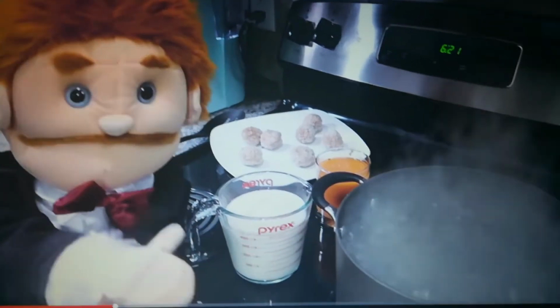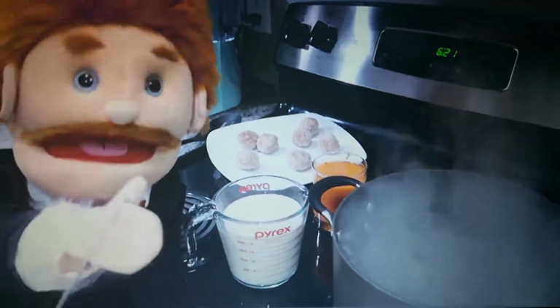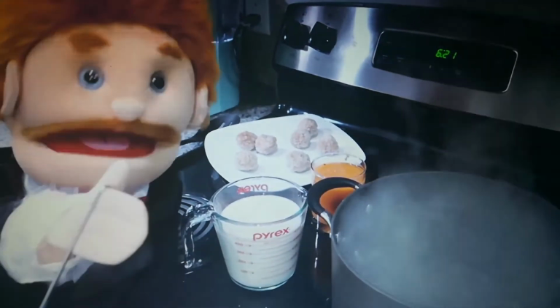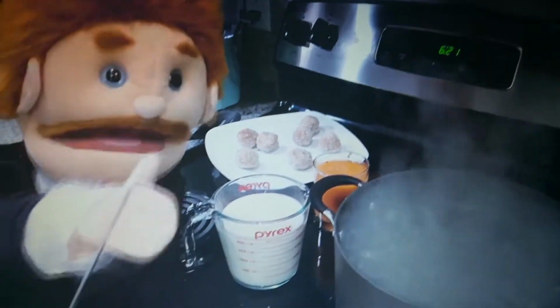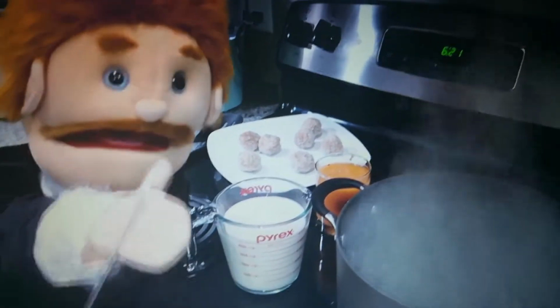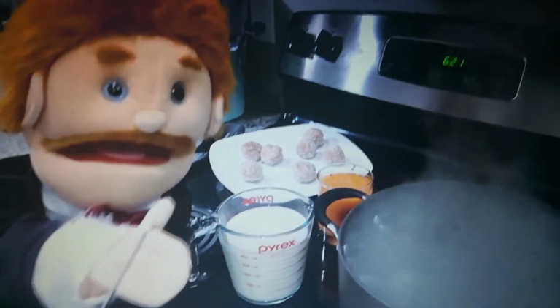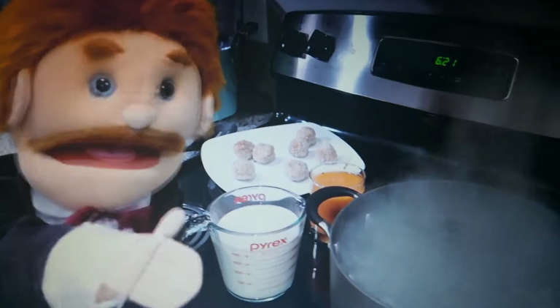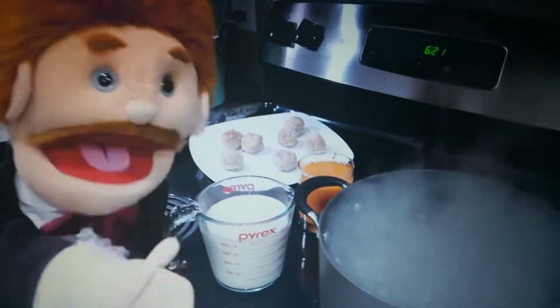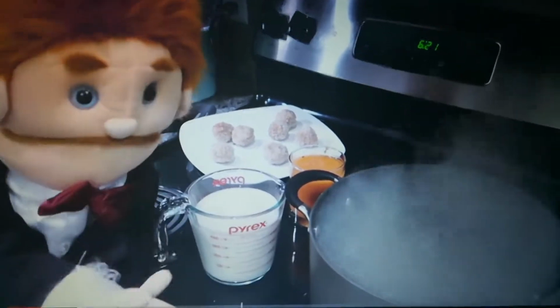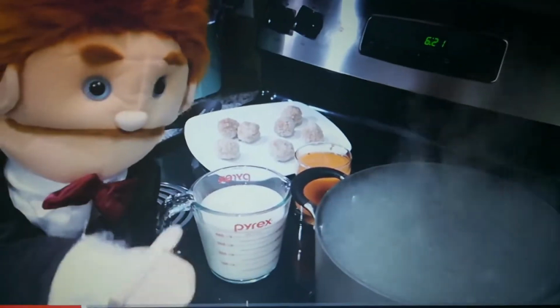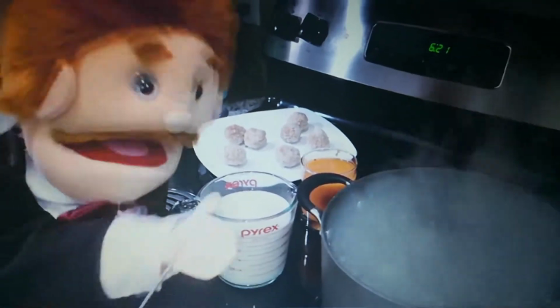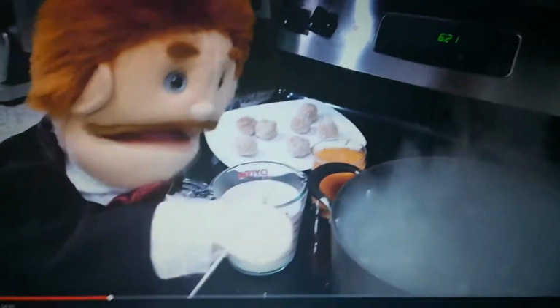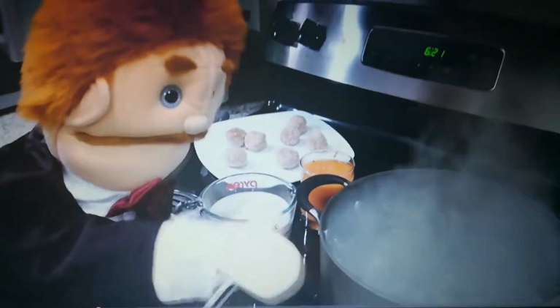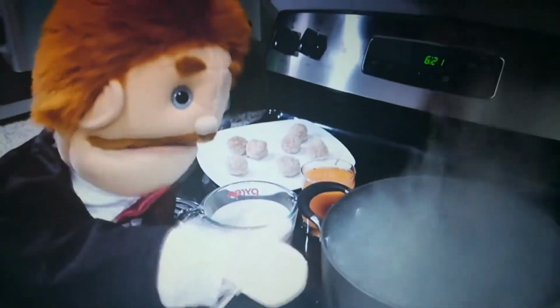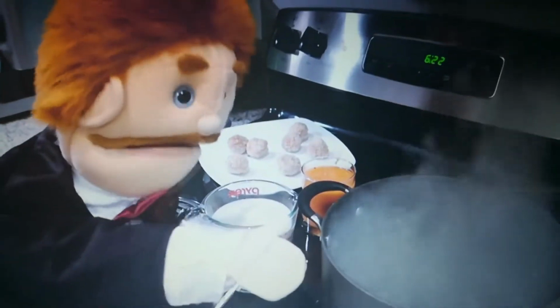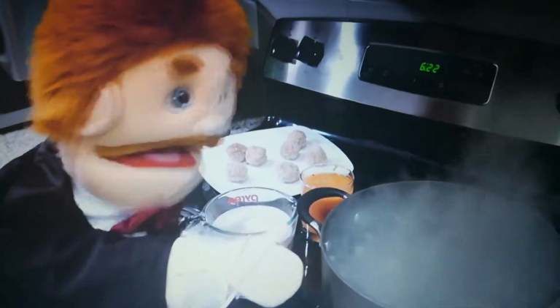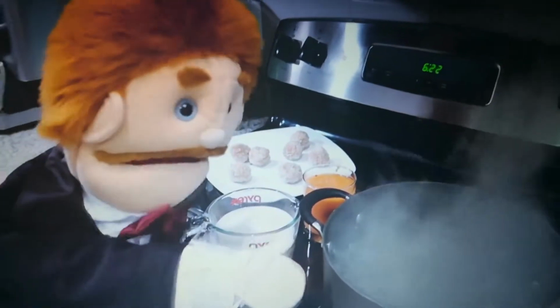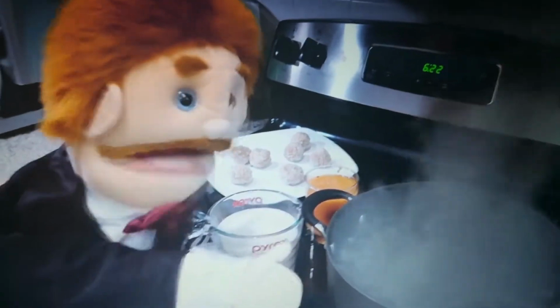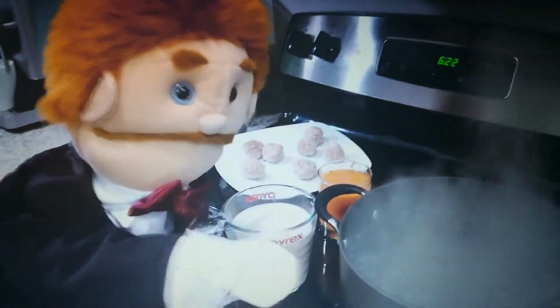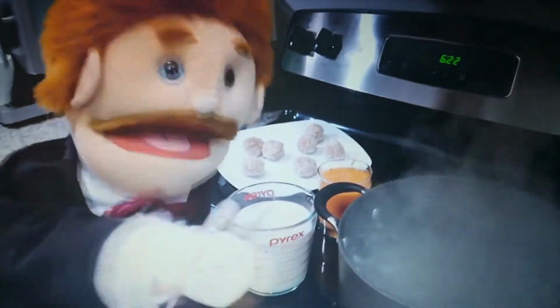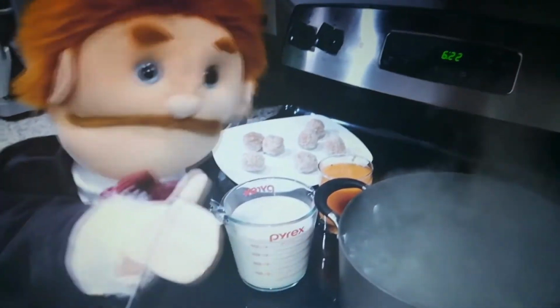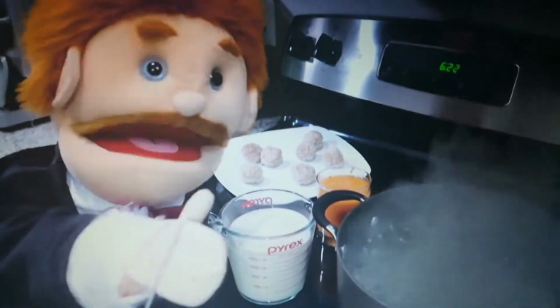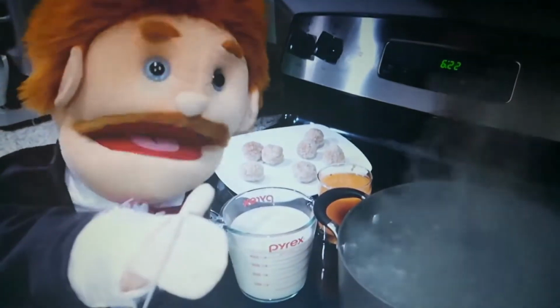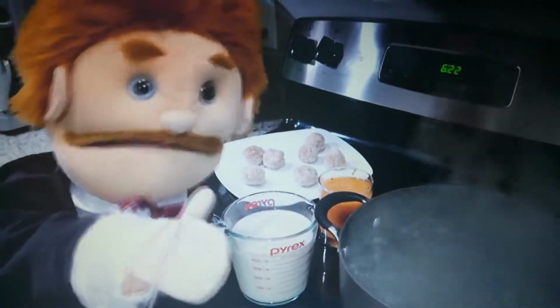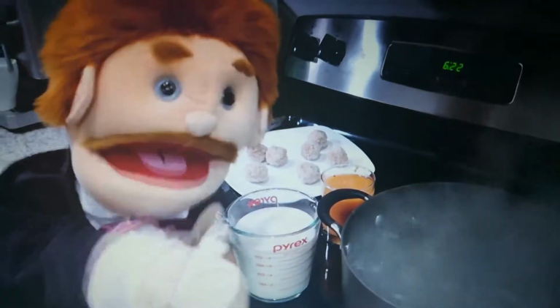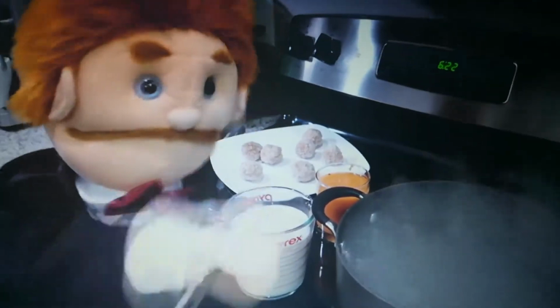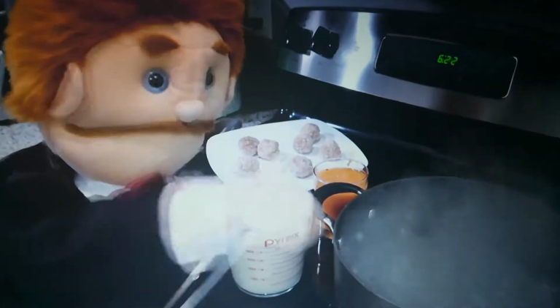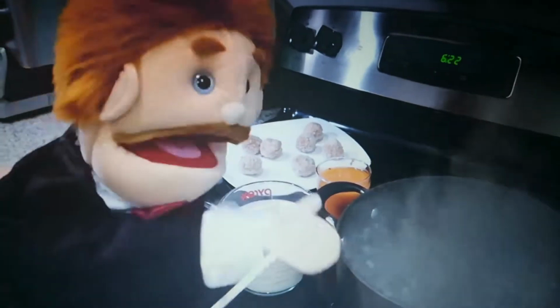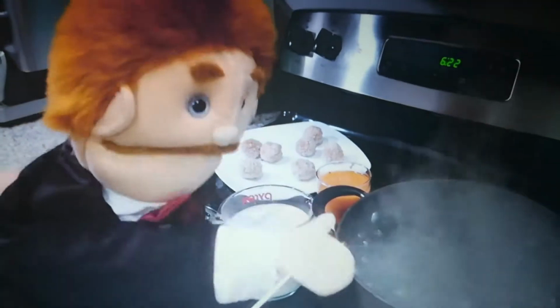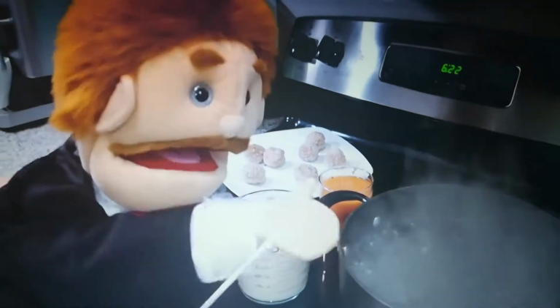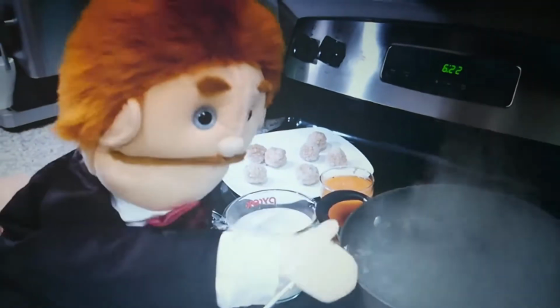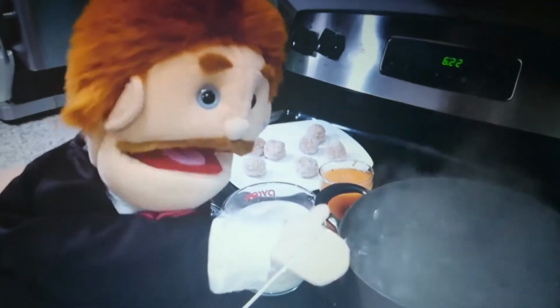So the first thing you have to do is get your pot of water to a rolling boil, just like this.